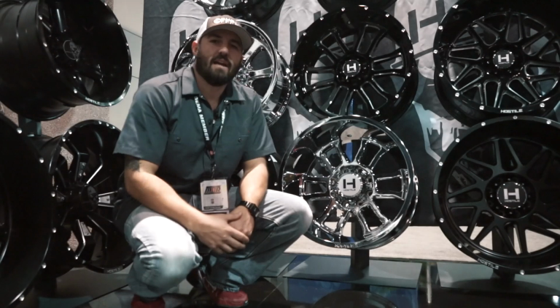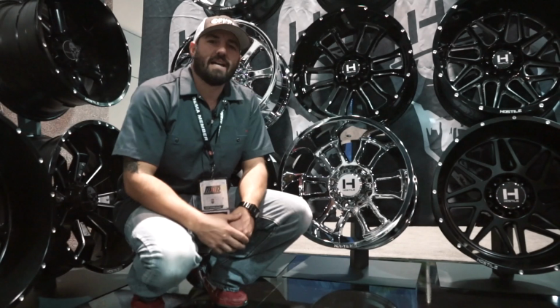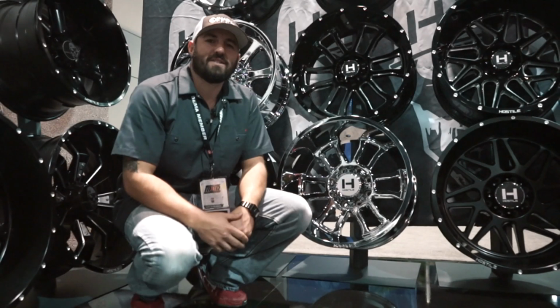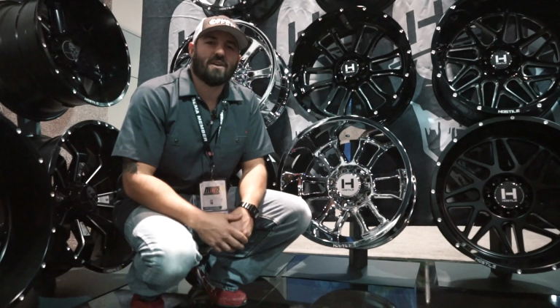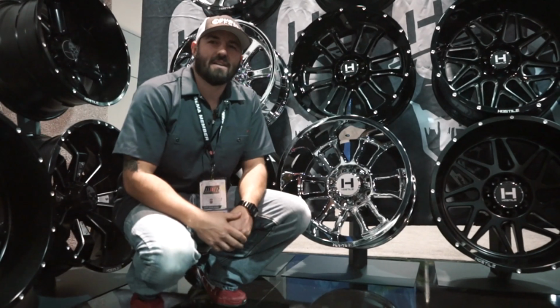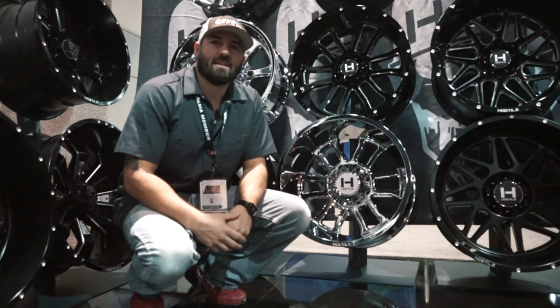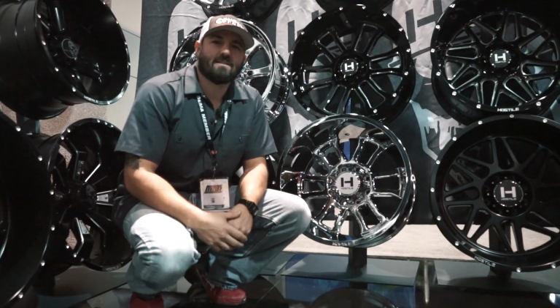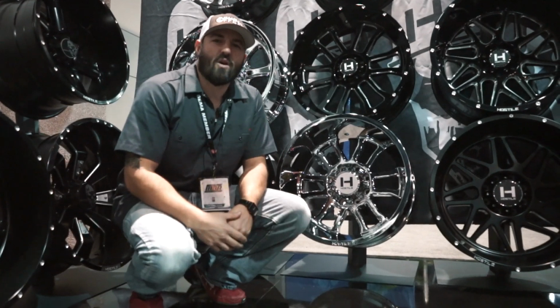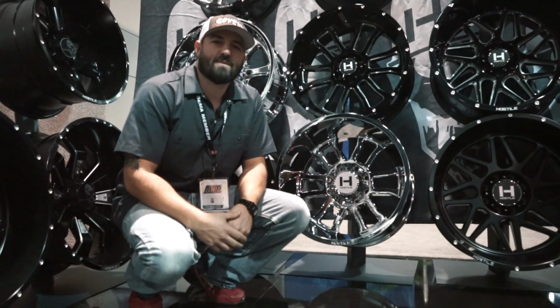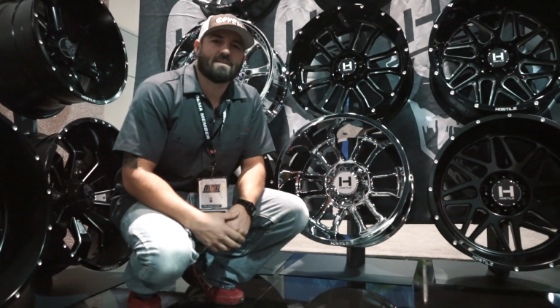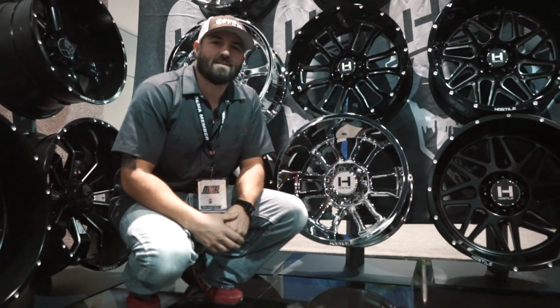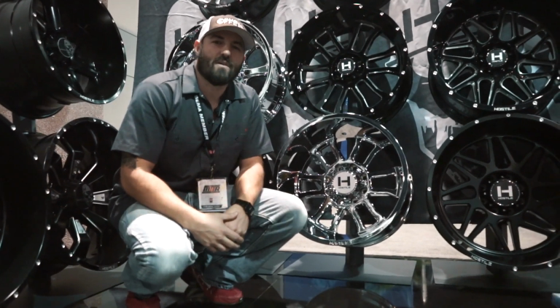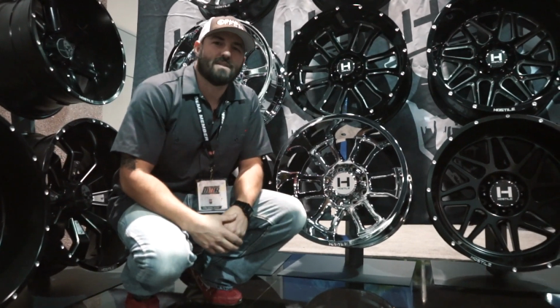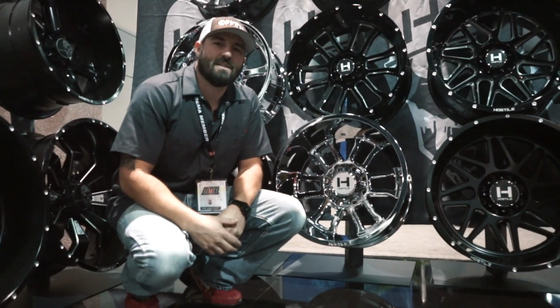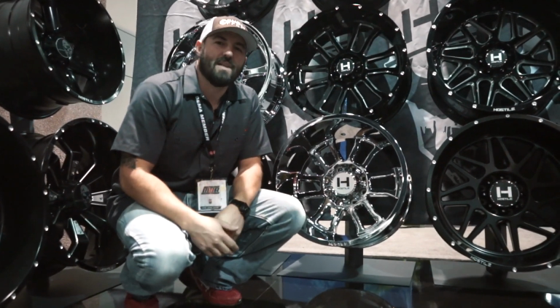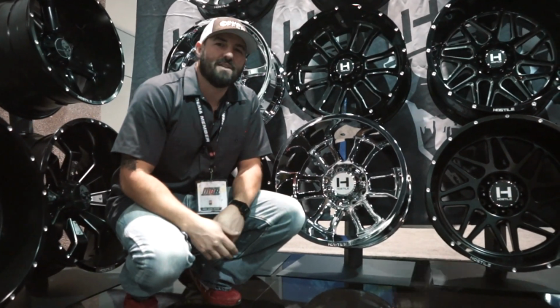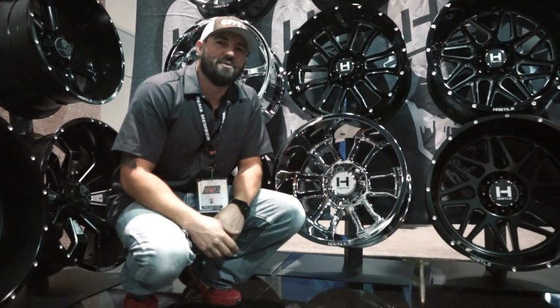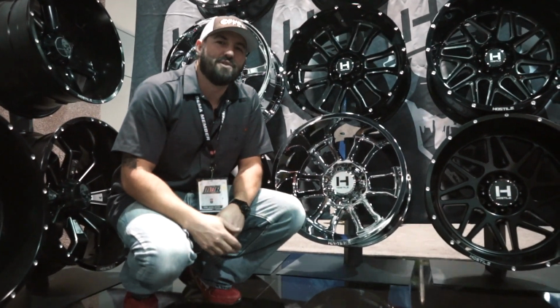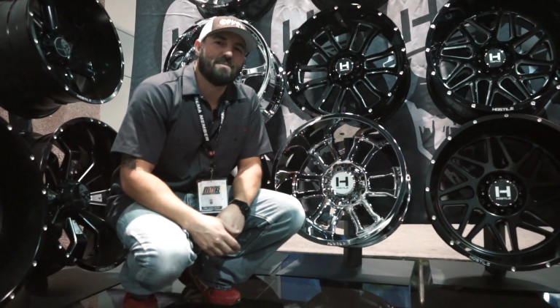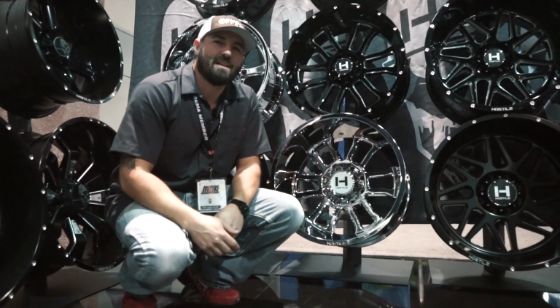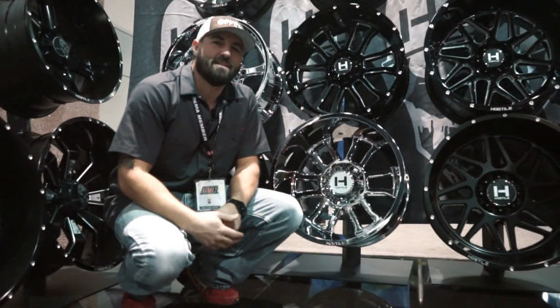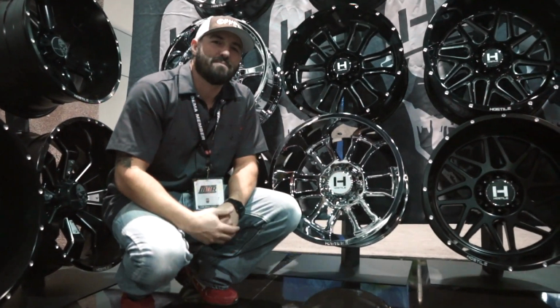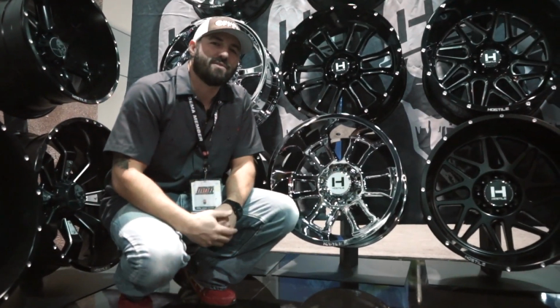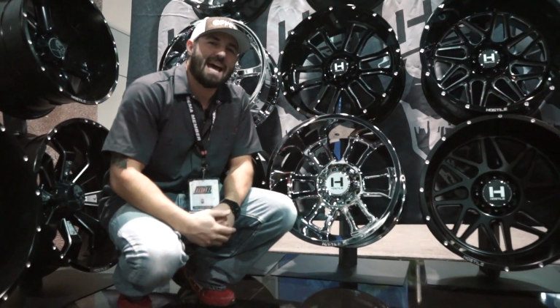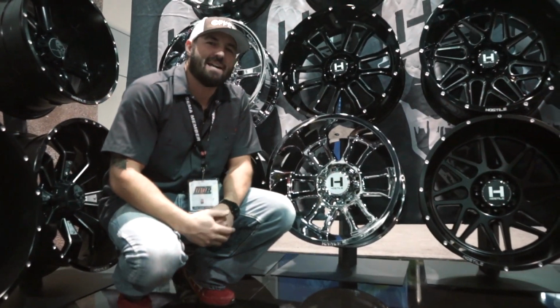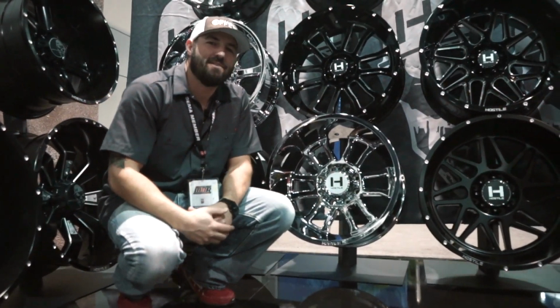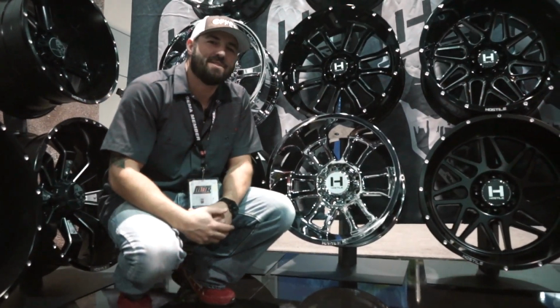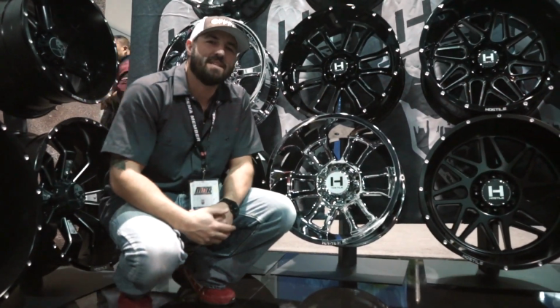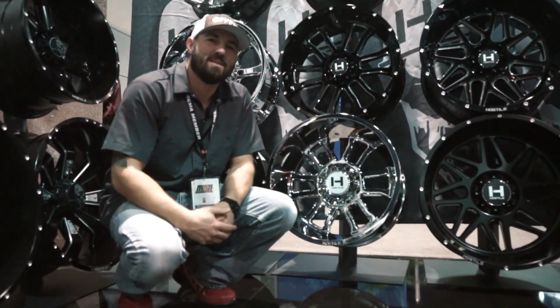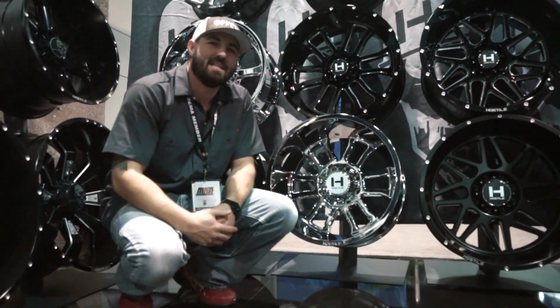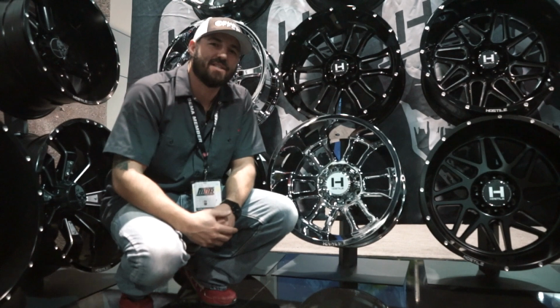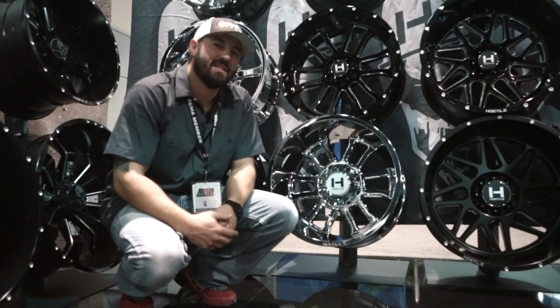Hey guys, Shawn again, Custom Offsets, Custom Offsets TV on YouTube. Got another episode of Hot New SEMA Edition.